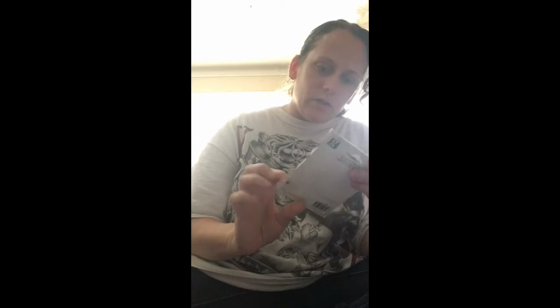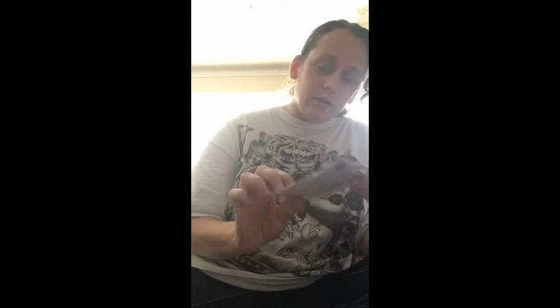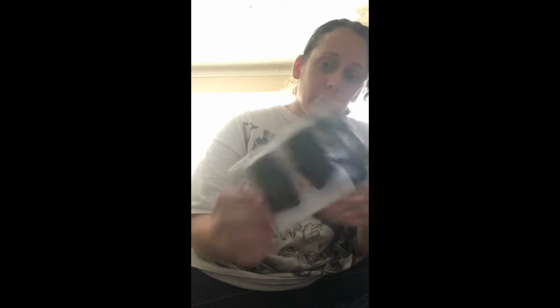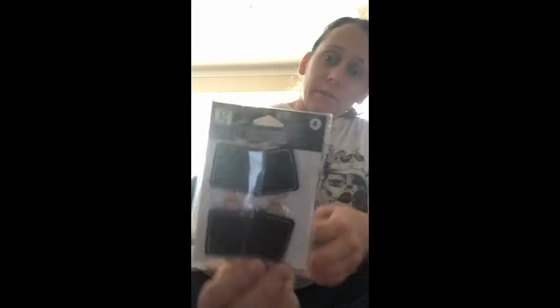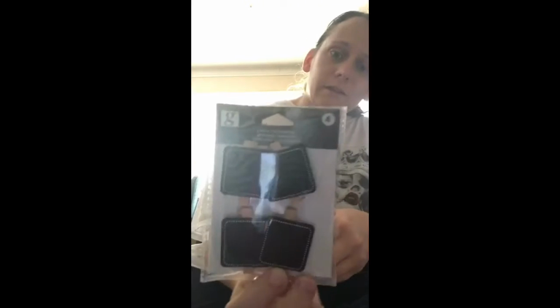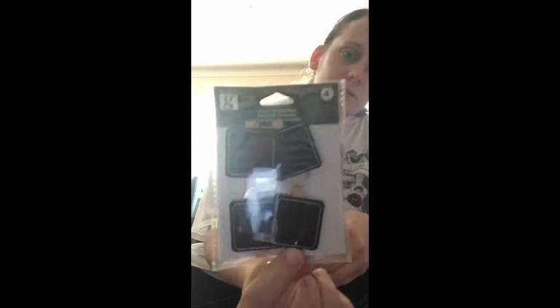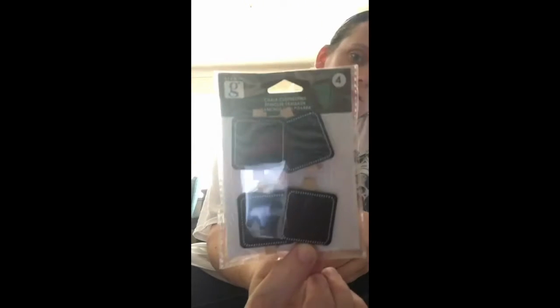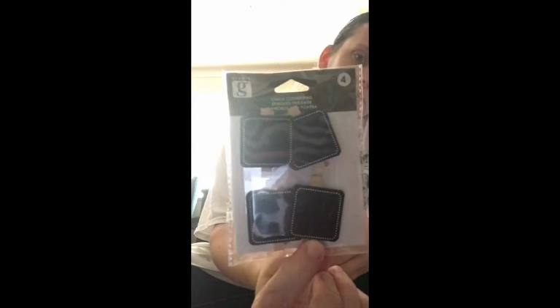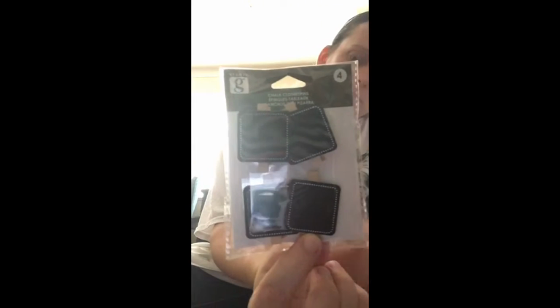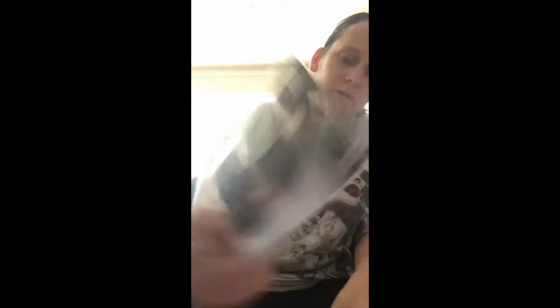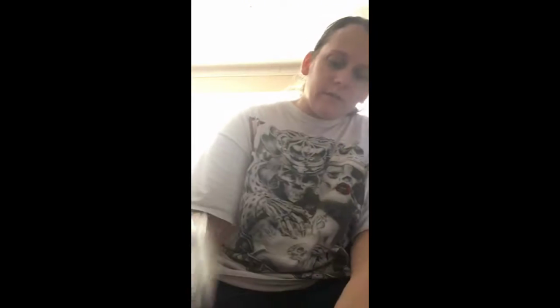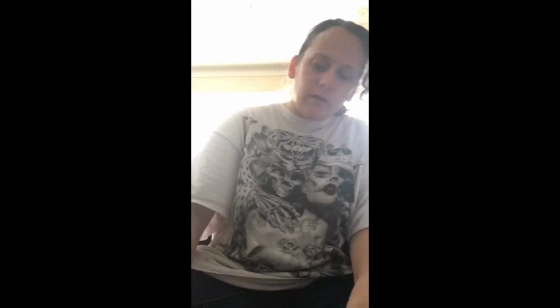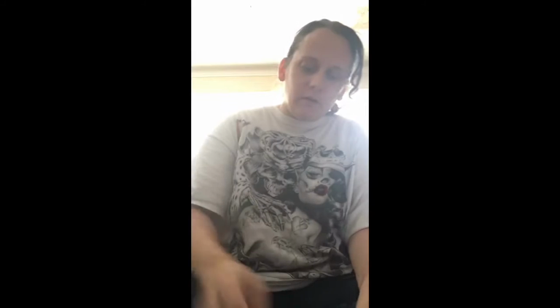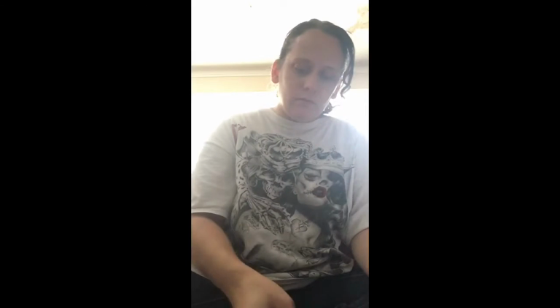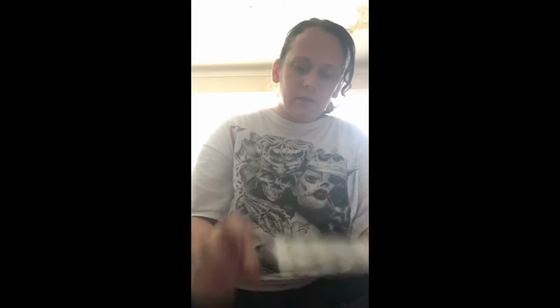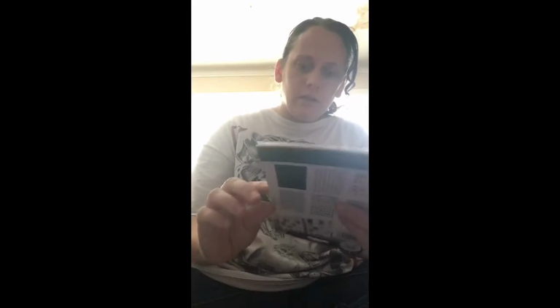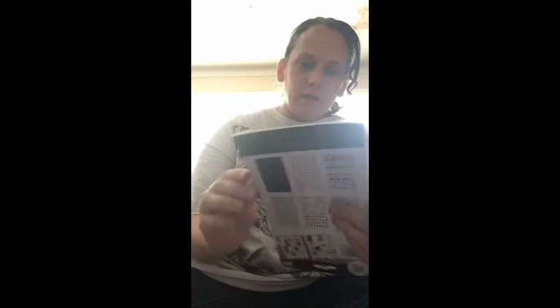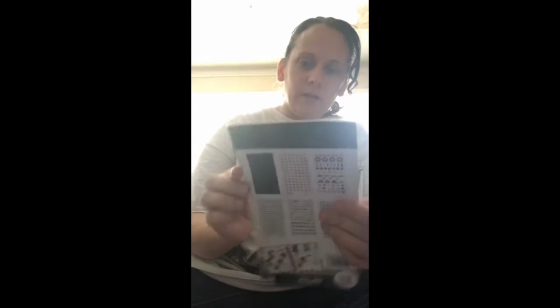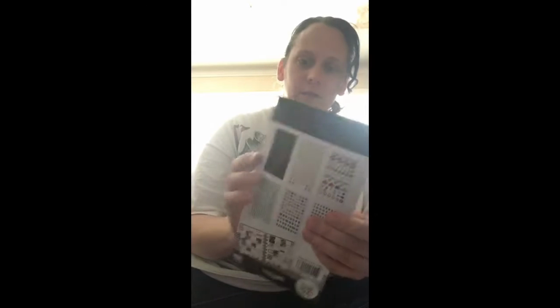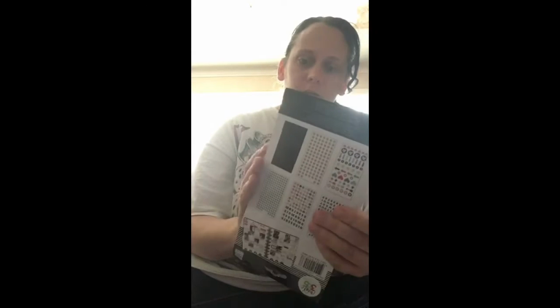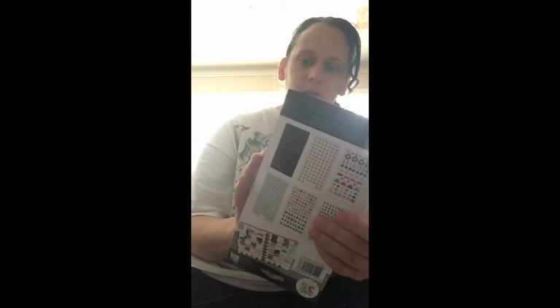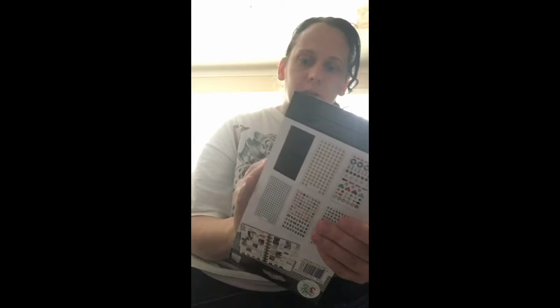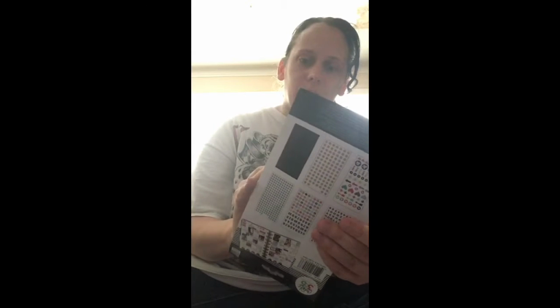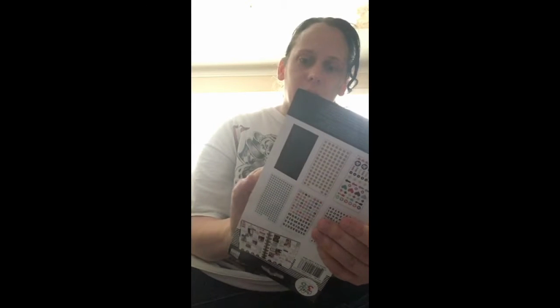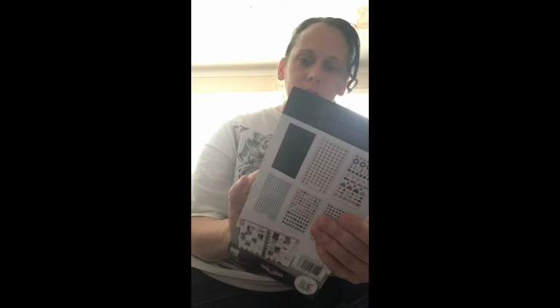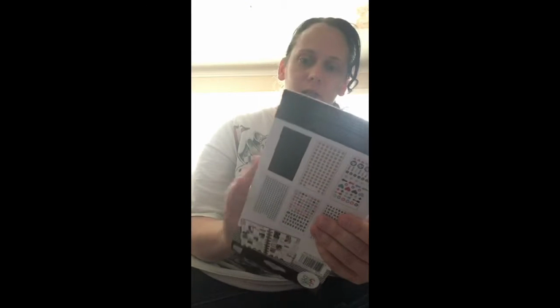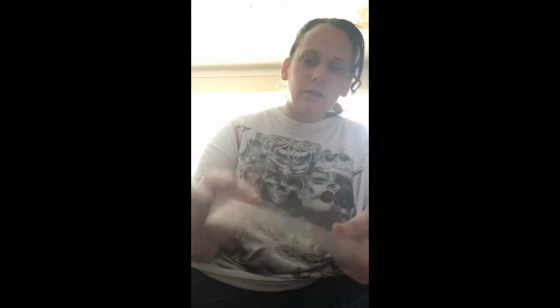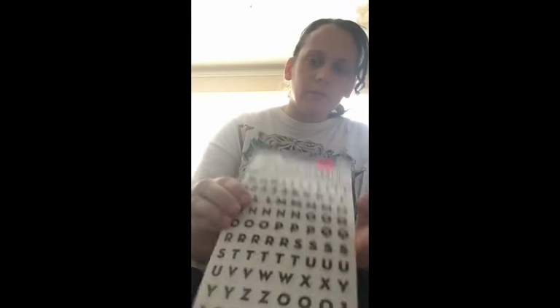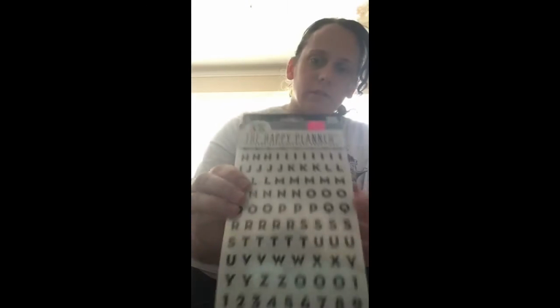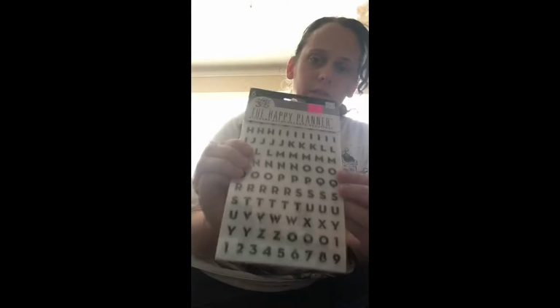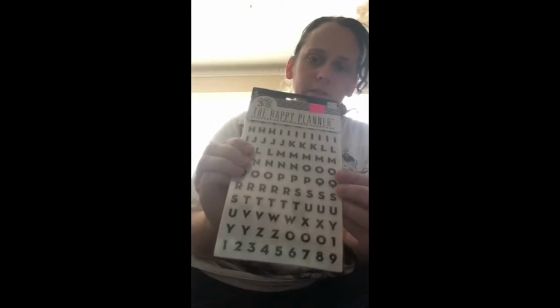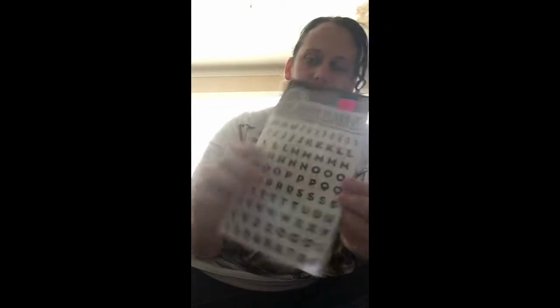Chalk clothespins — these are cute. You got some Happy Planner stickers, a bunch of letters and stuff.